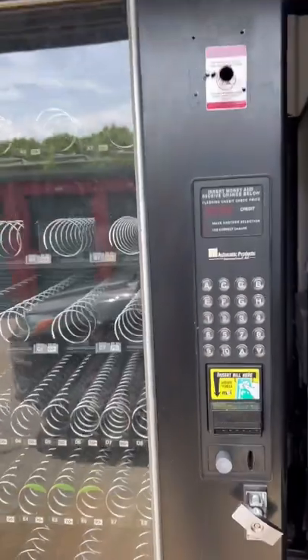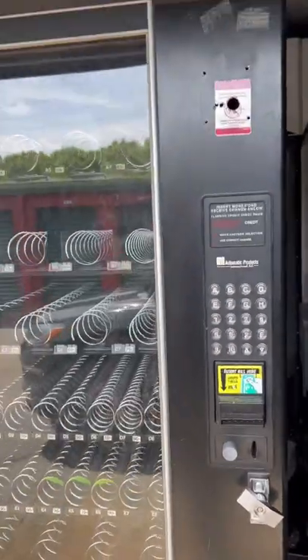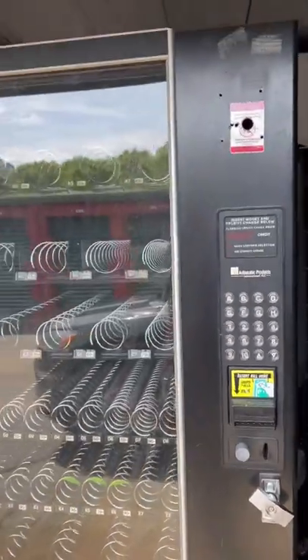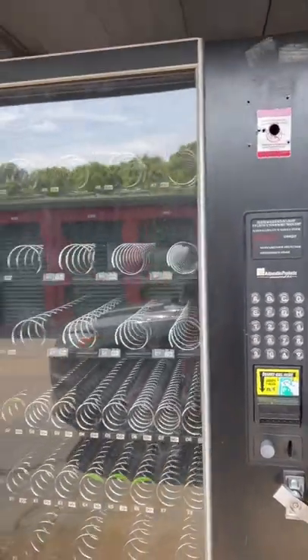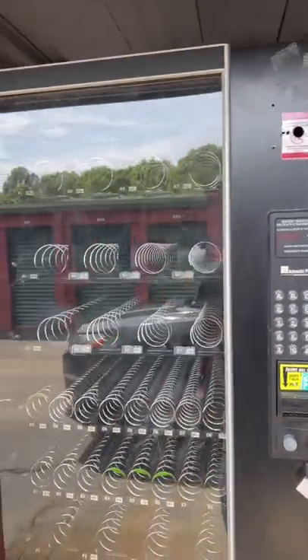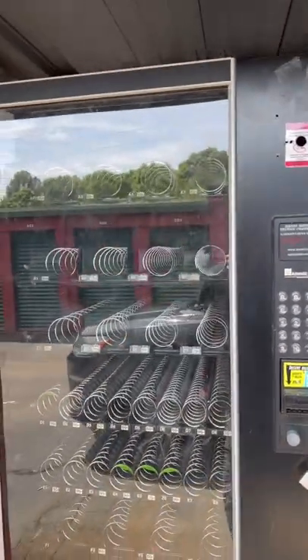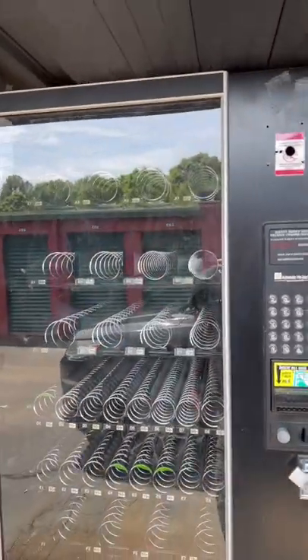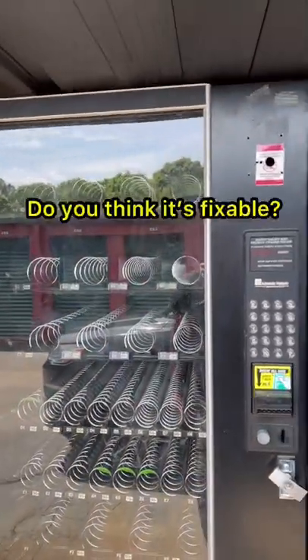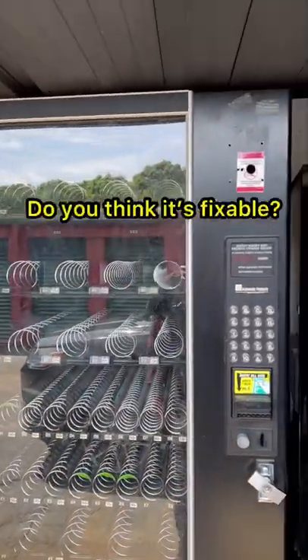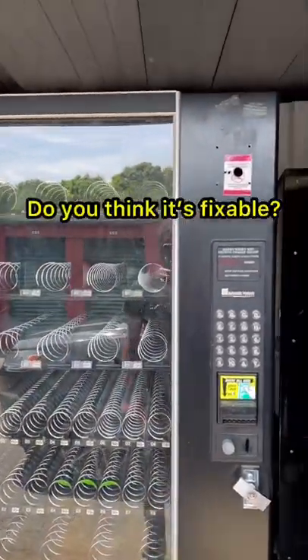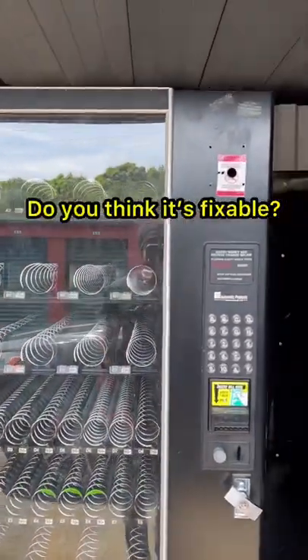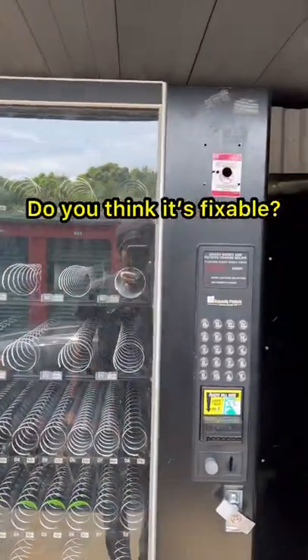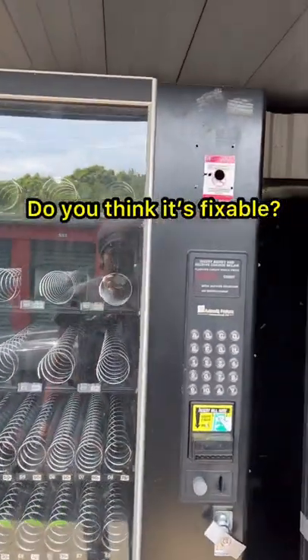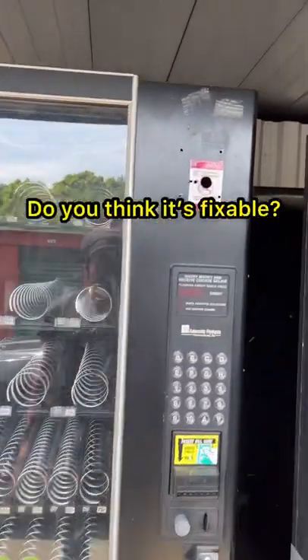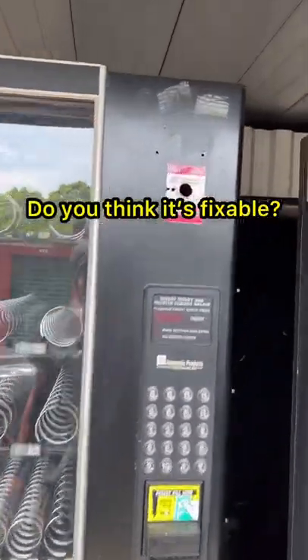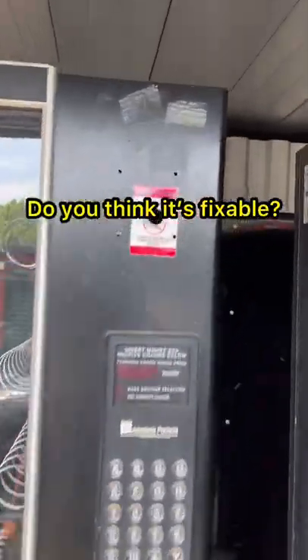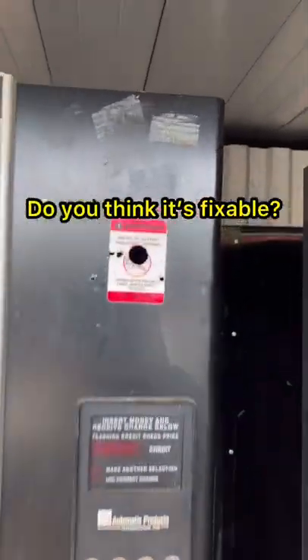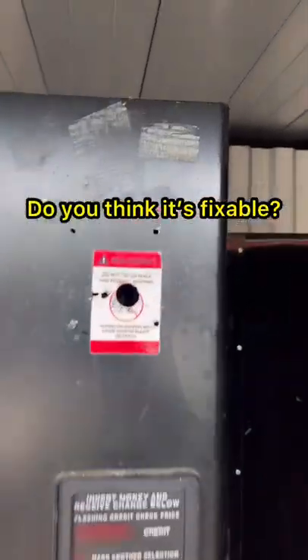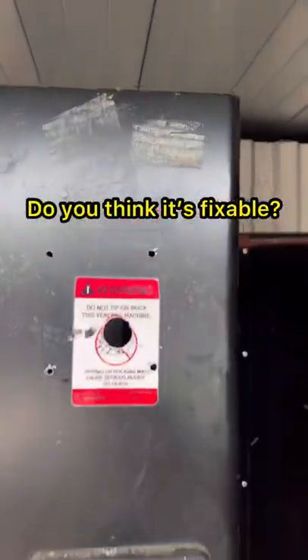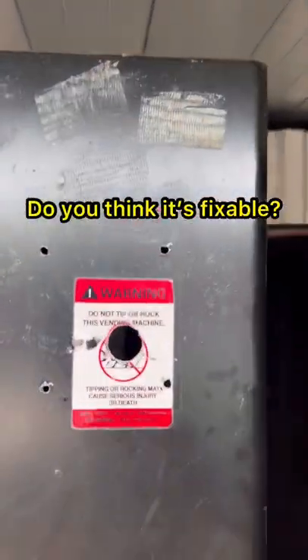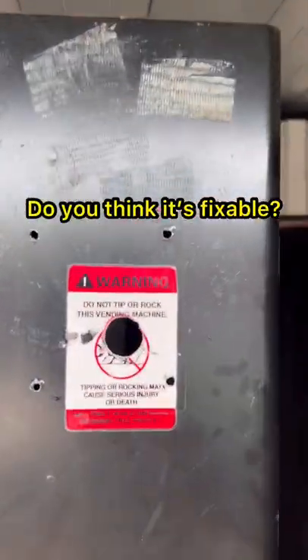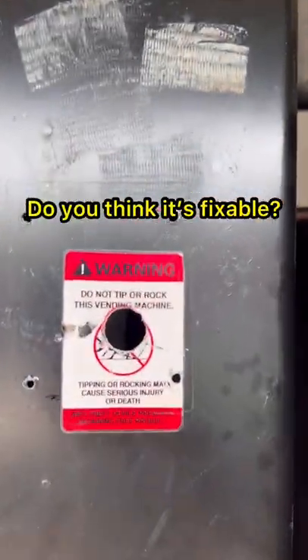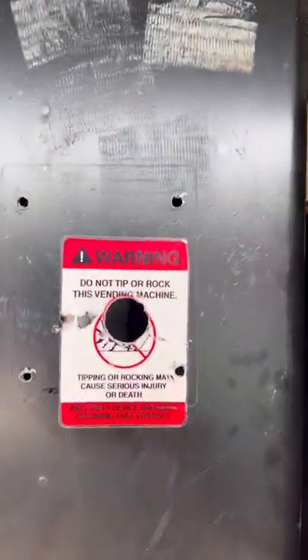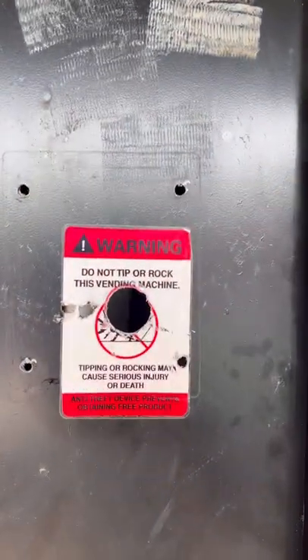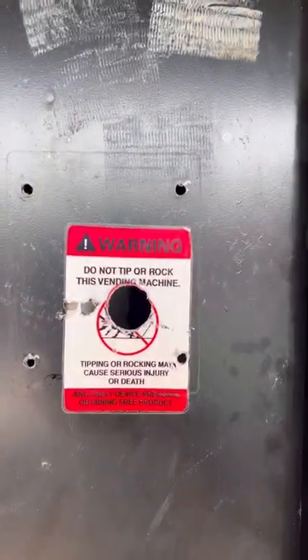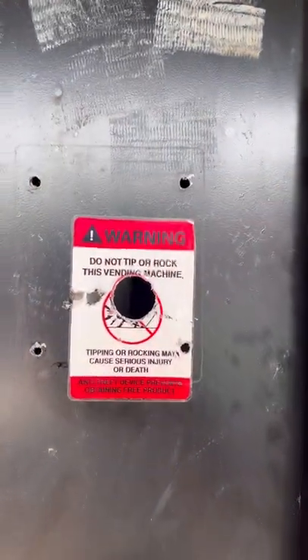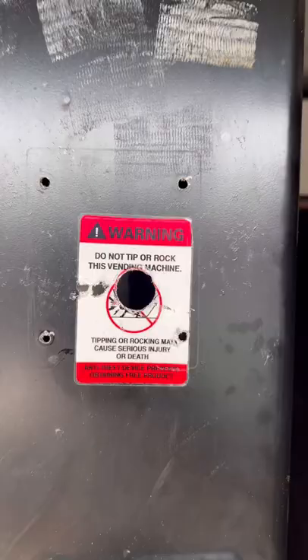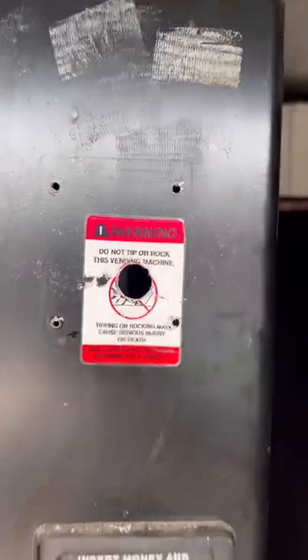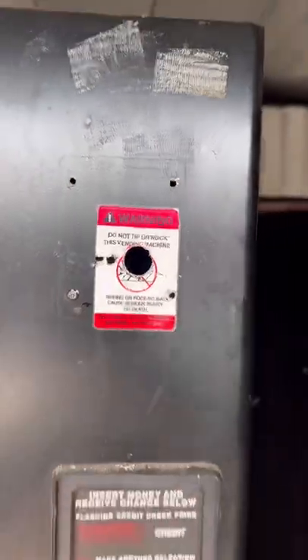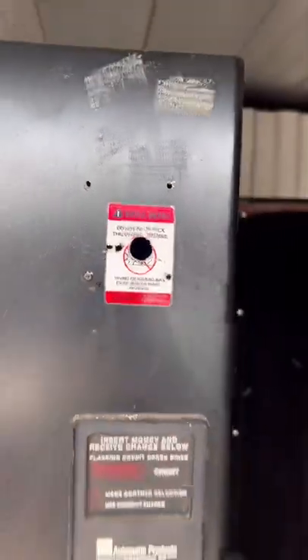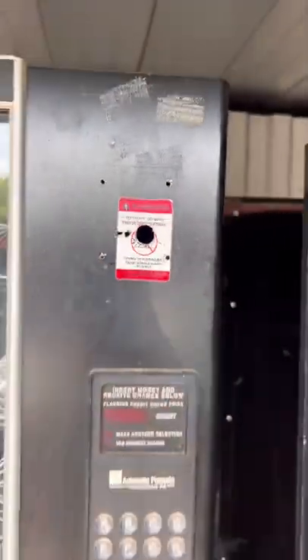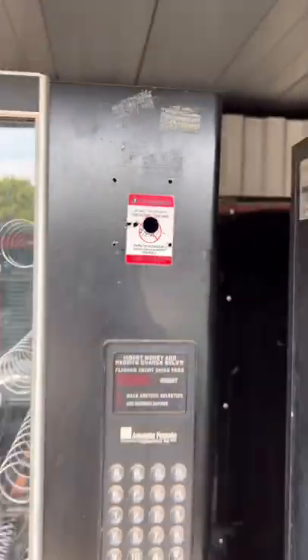Y'all tell me if that hole looks noticeable. I think I should be able to patch it up and use this machine as is — y'all let me know.